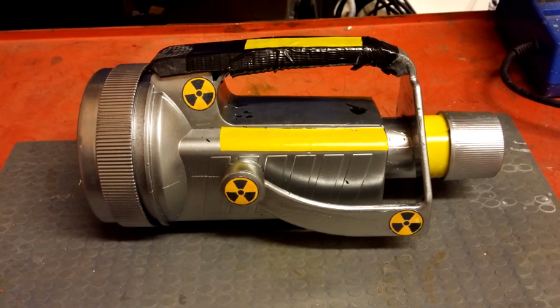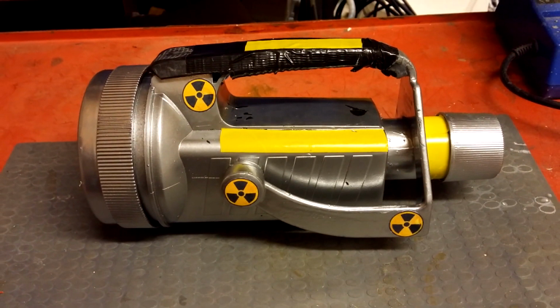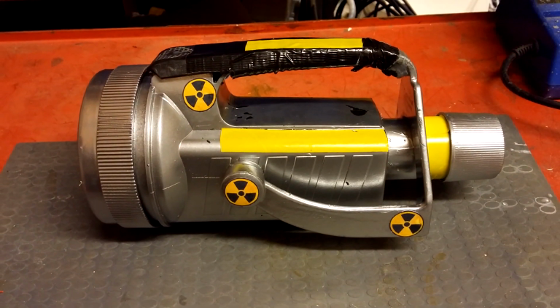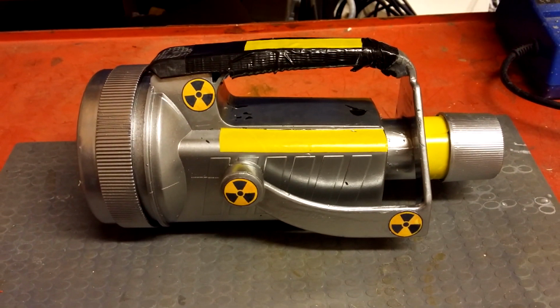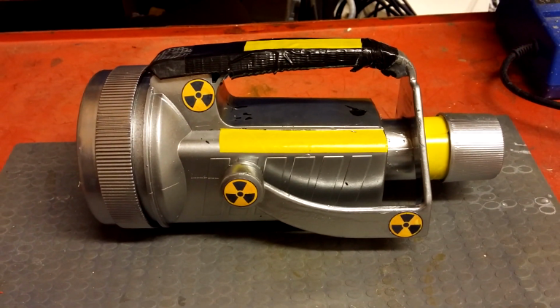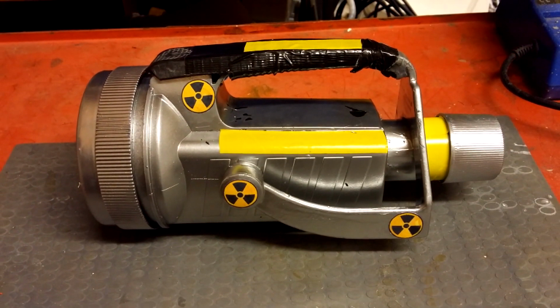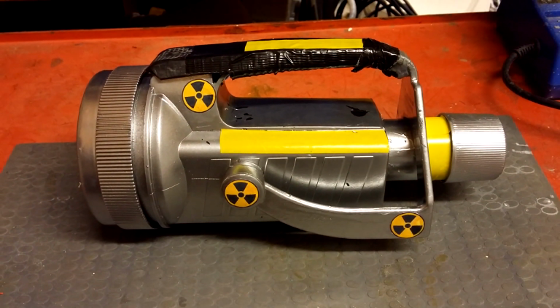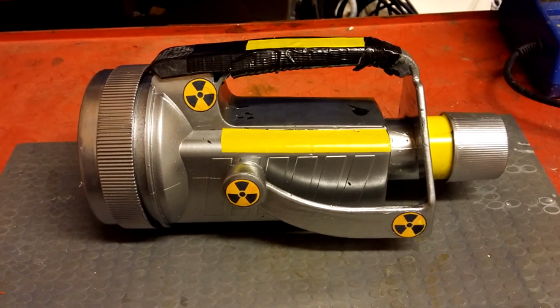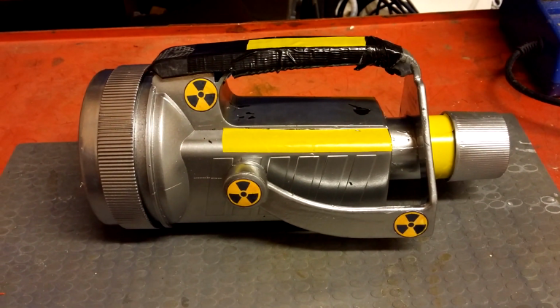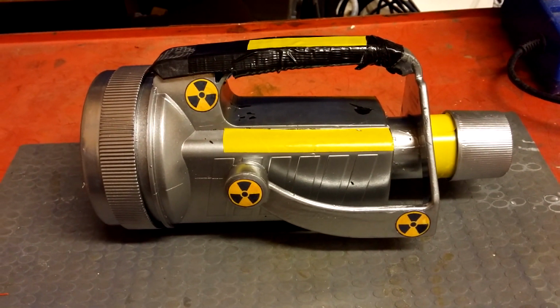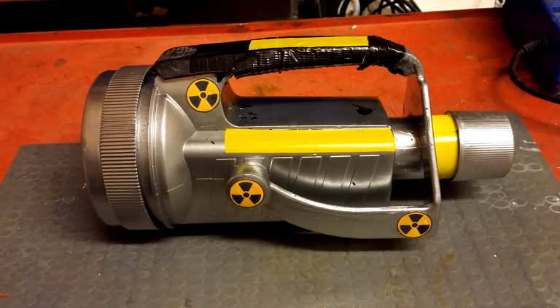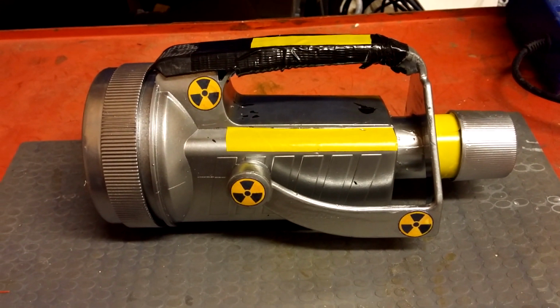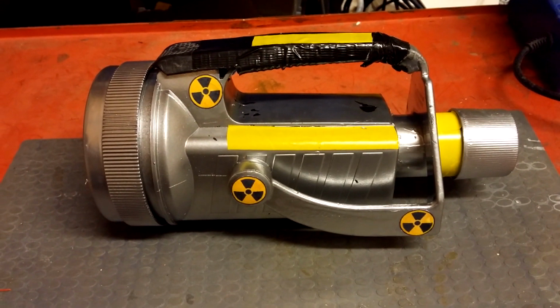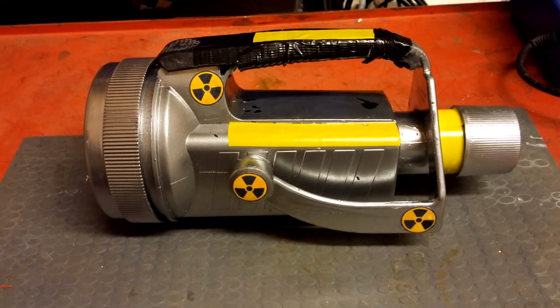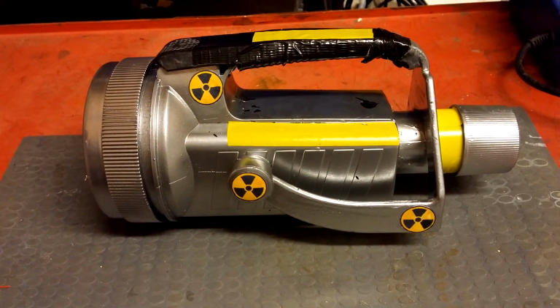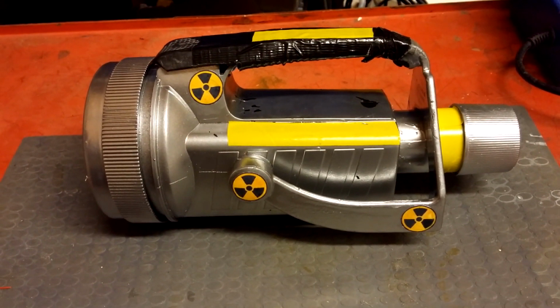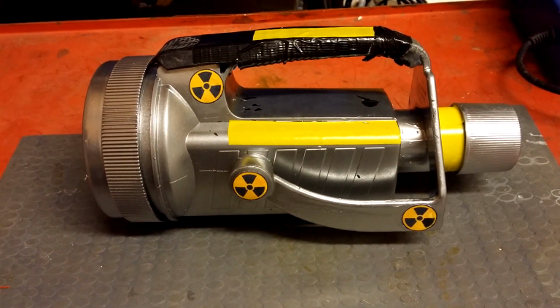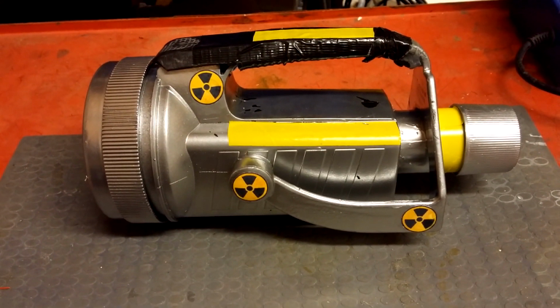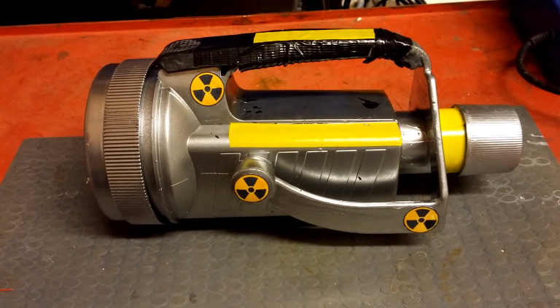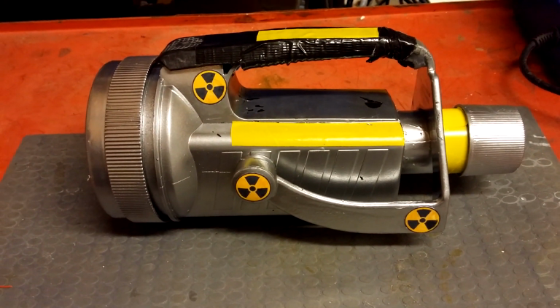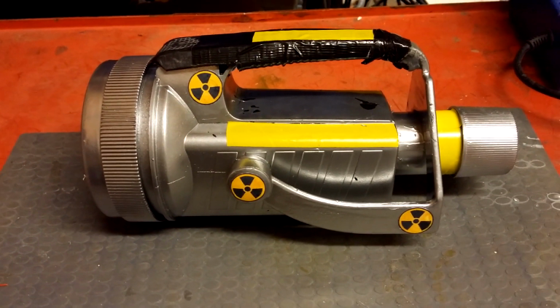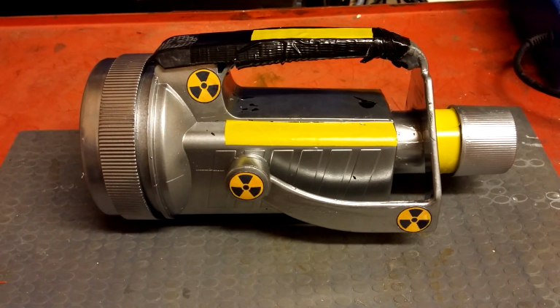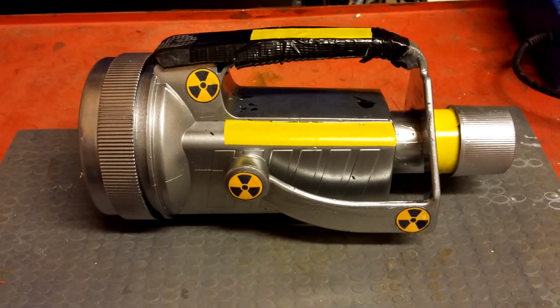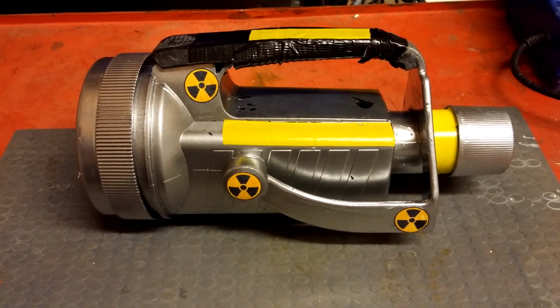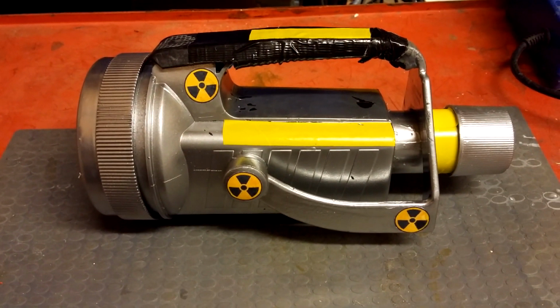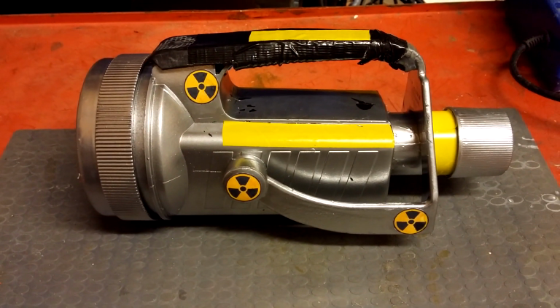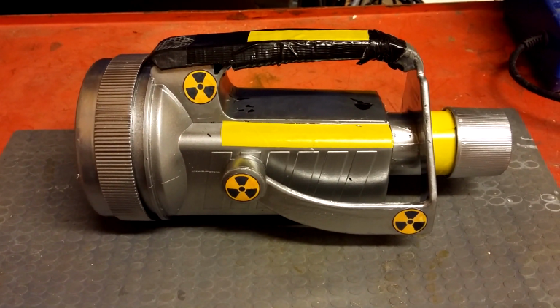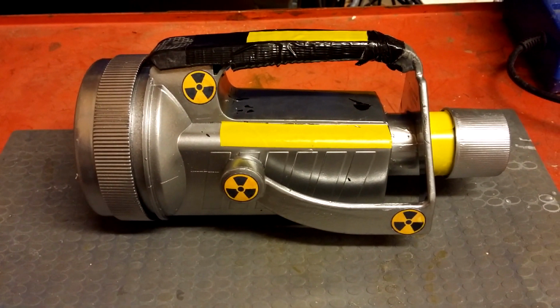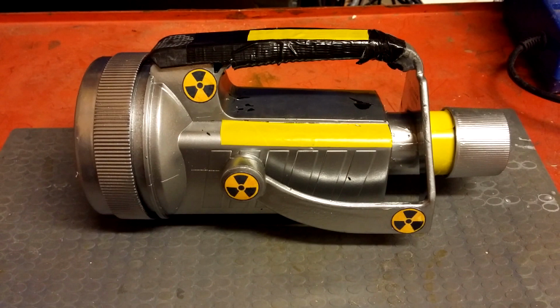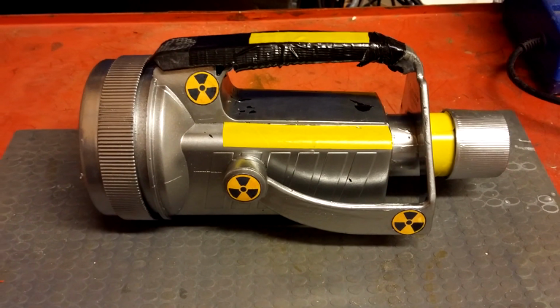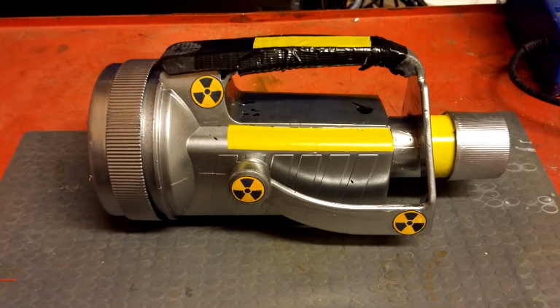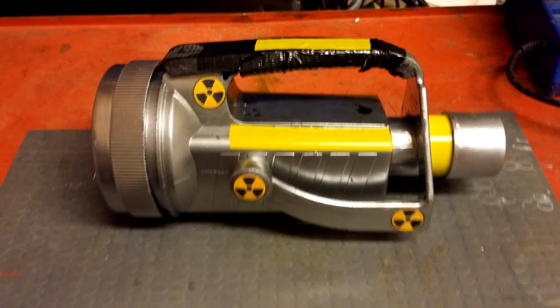Hey guys, here is our finished Geiger counter for our 2015 Haunt.